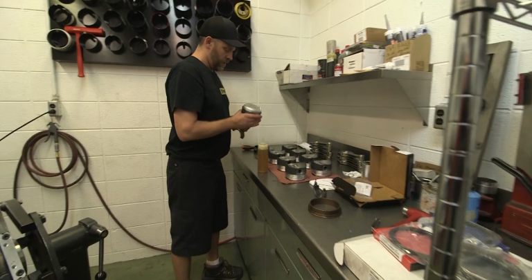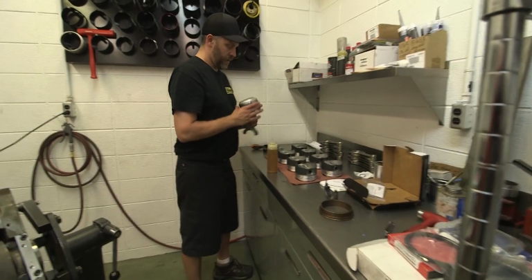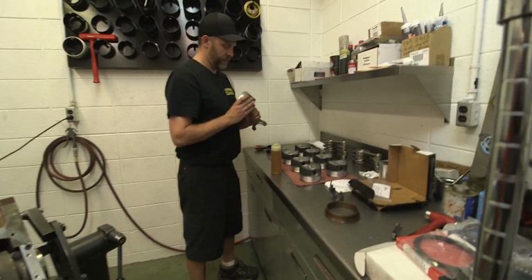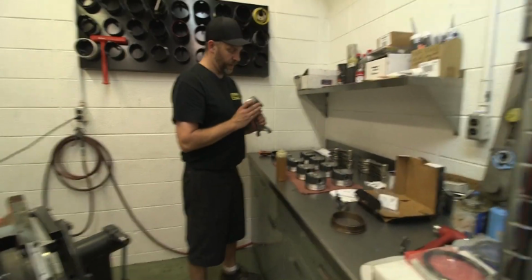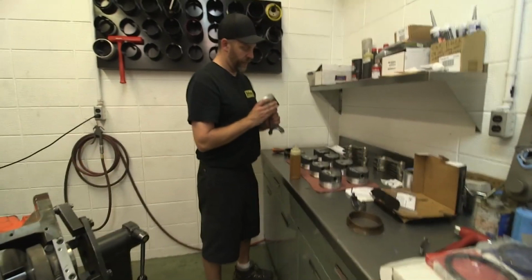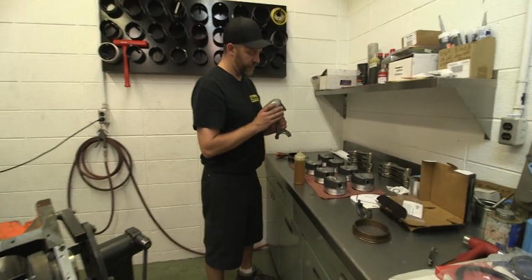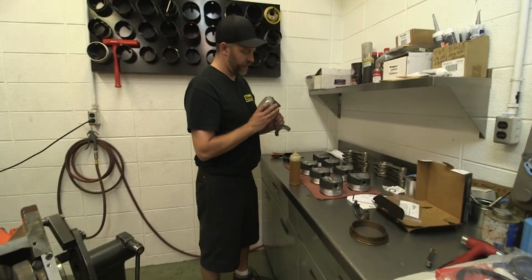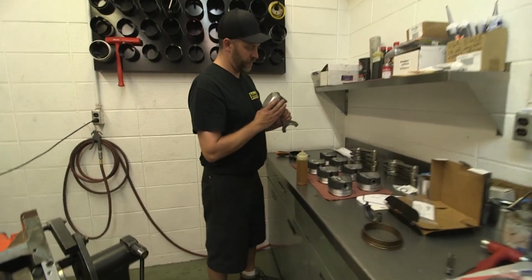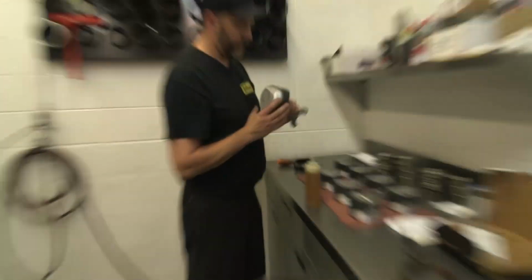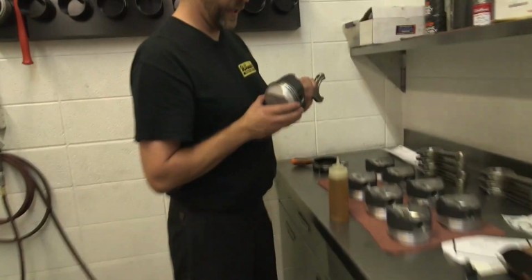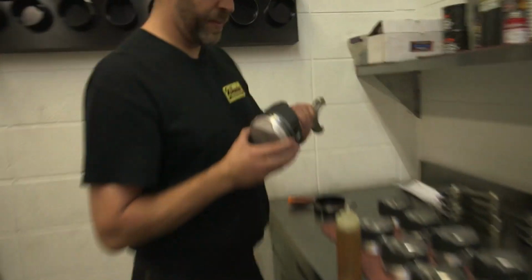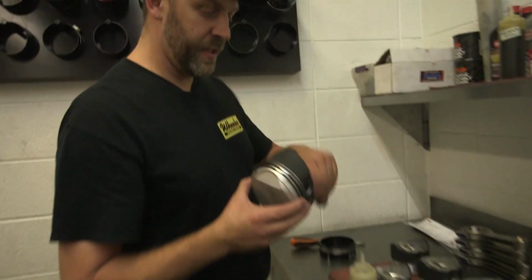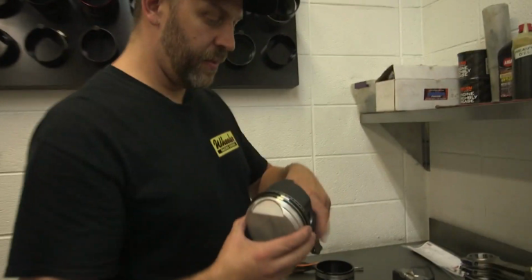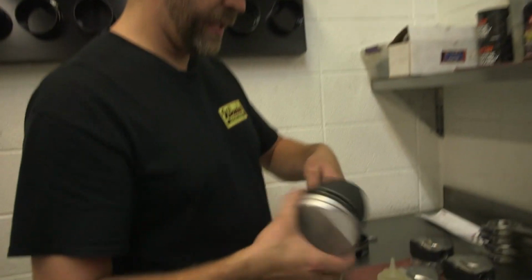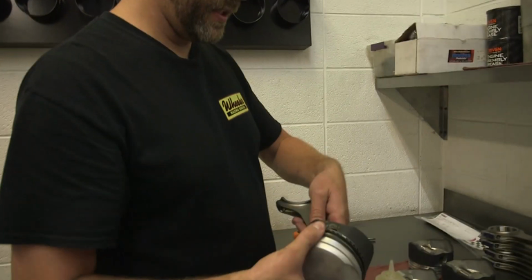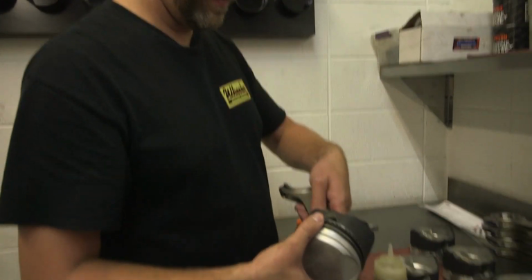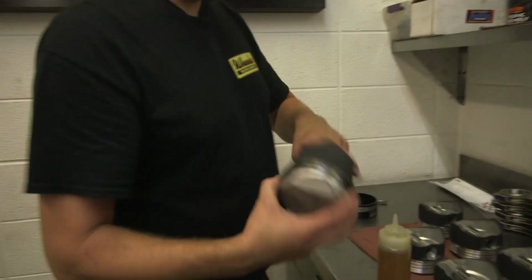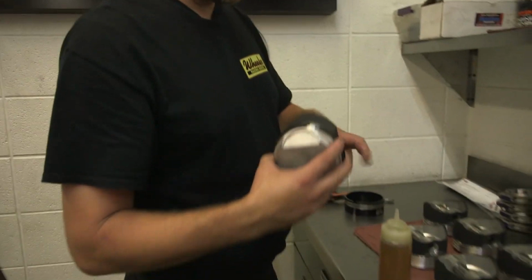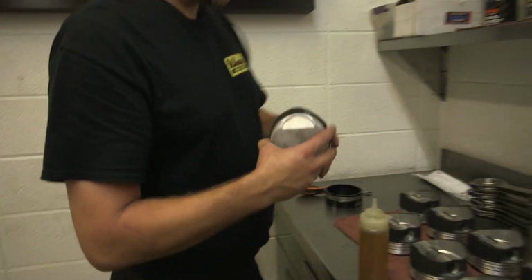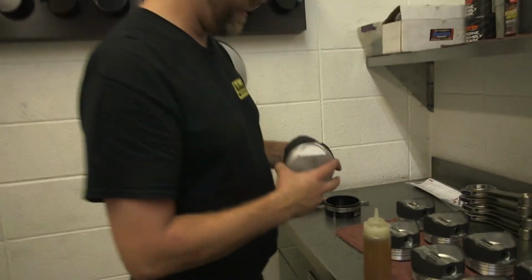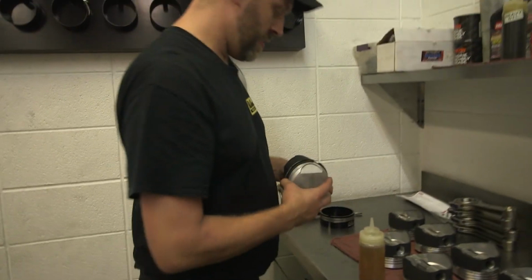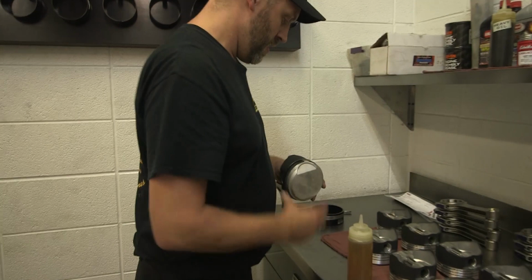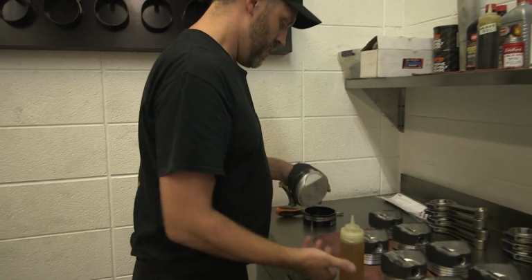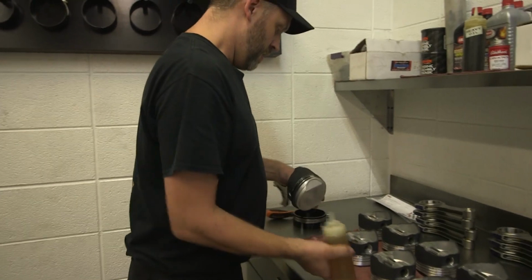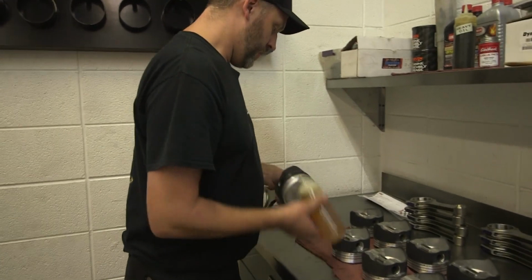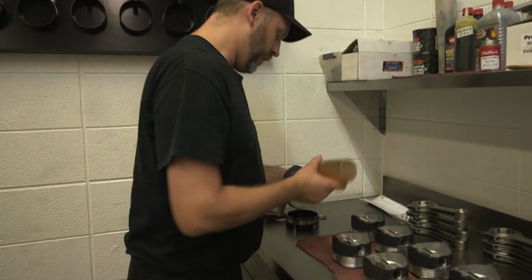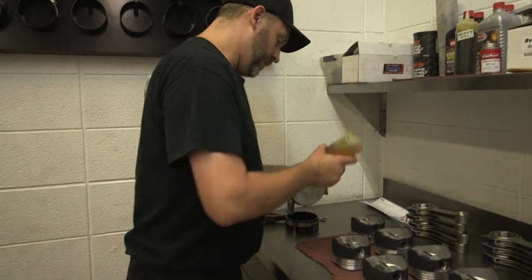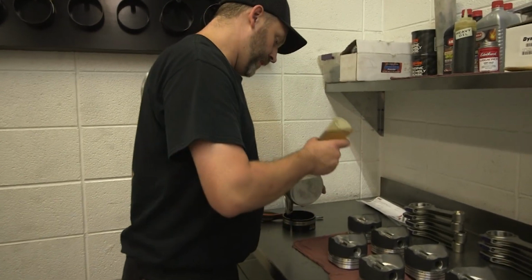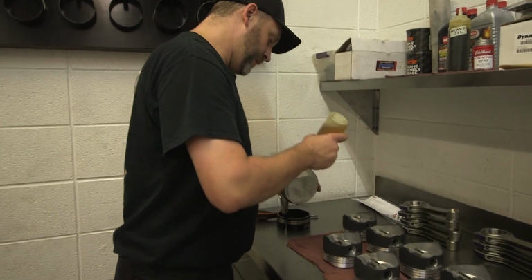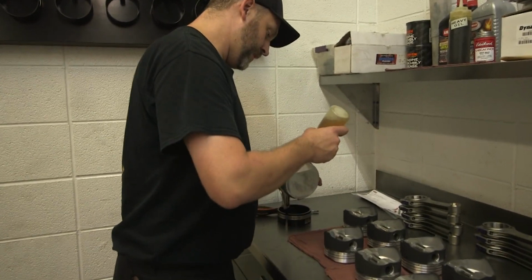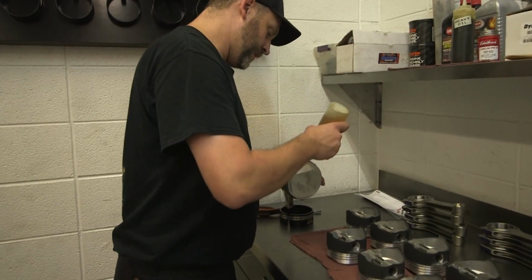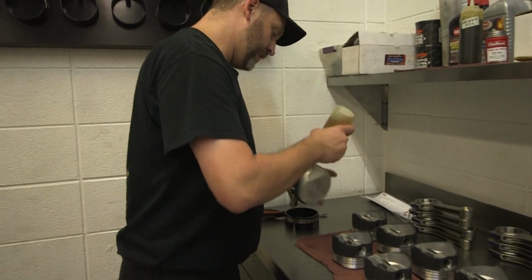We've got our rings fit, rings on the piston in place, pin locks are in. Going to oil up the rings and the piston skirts.